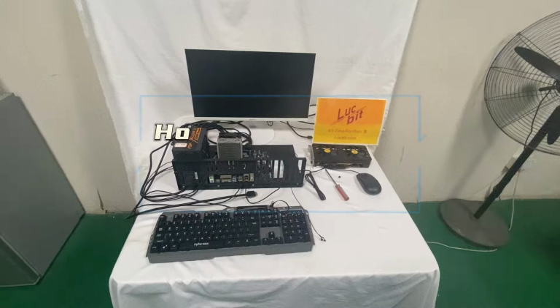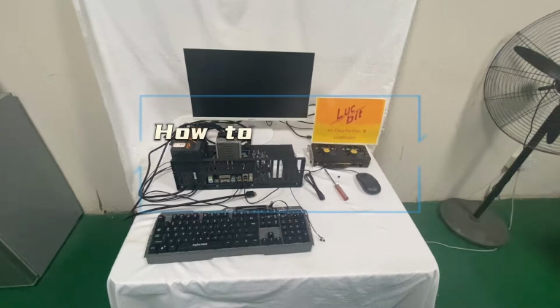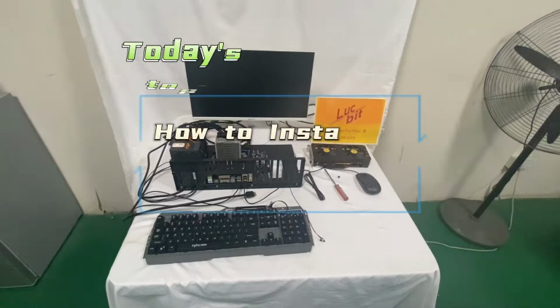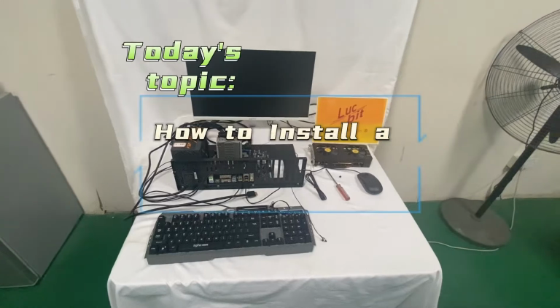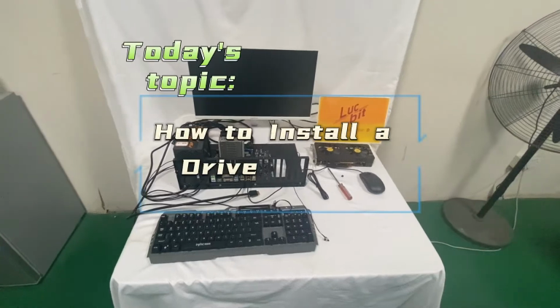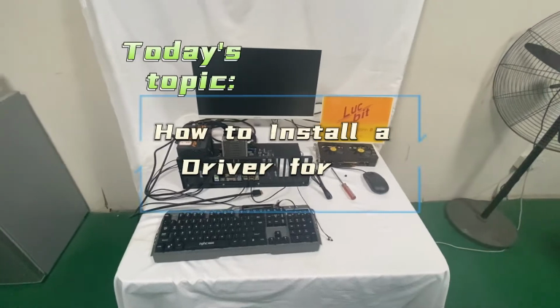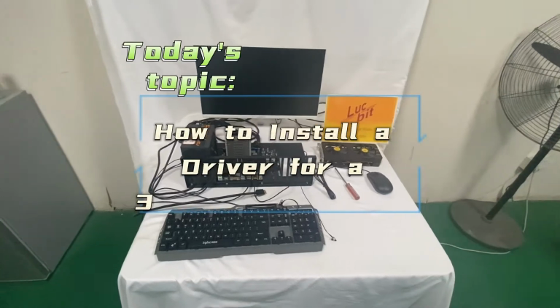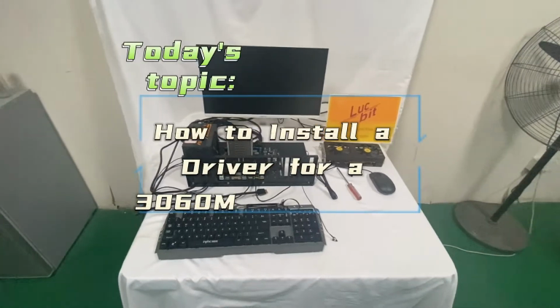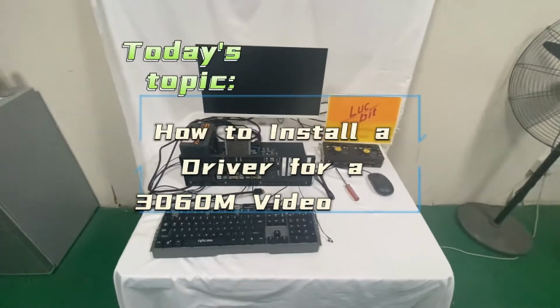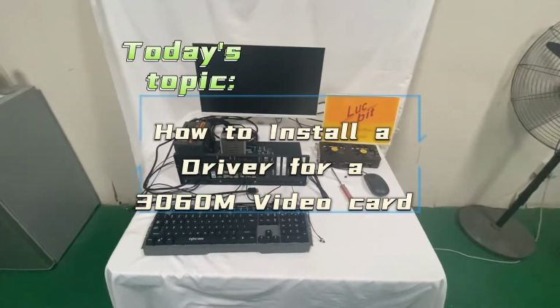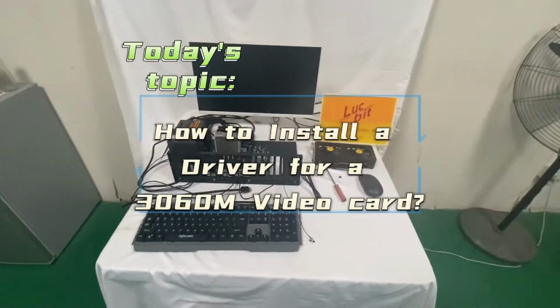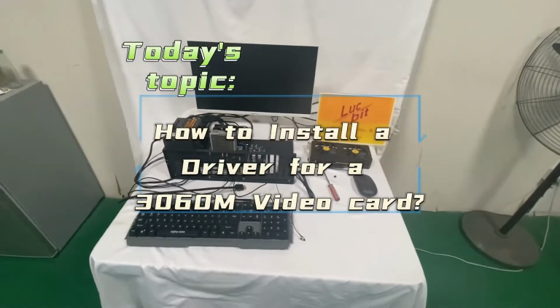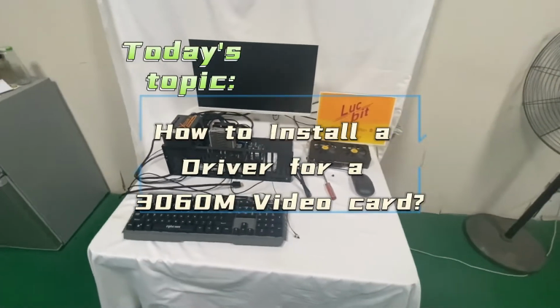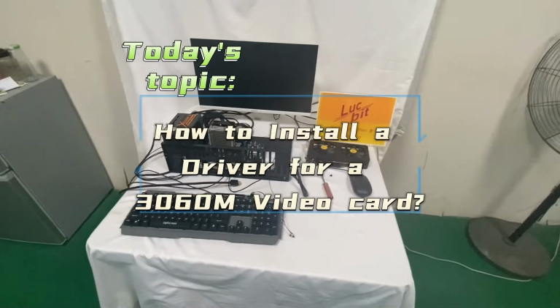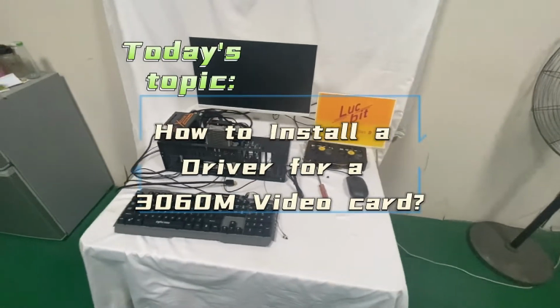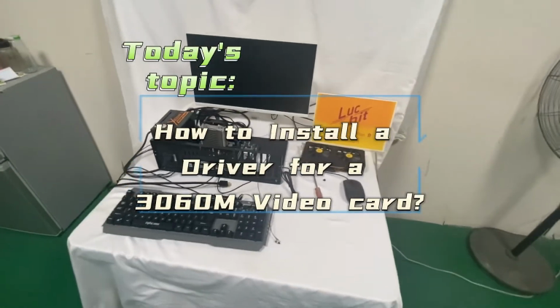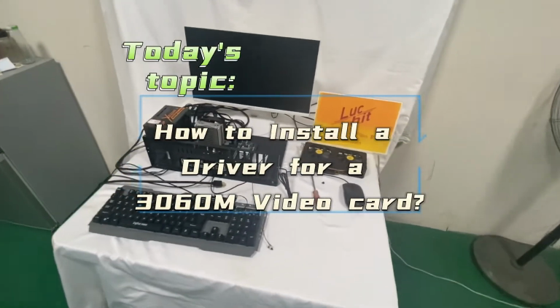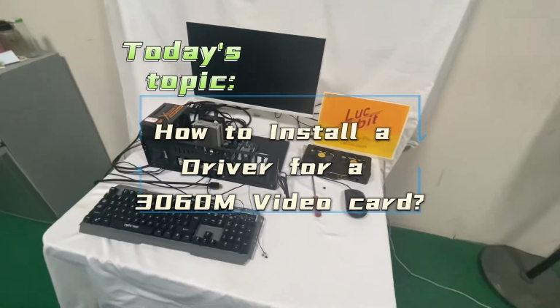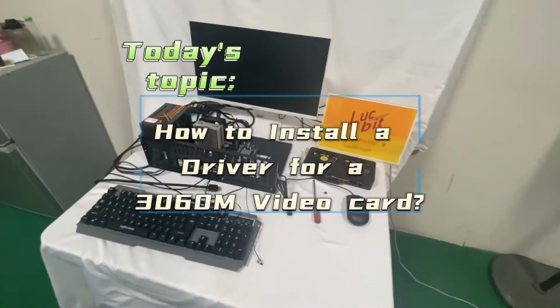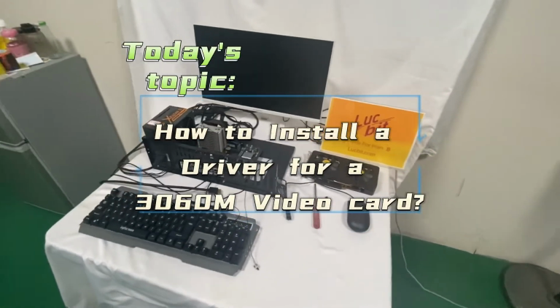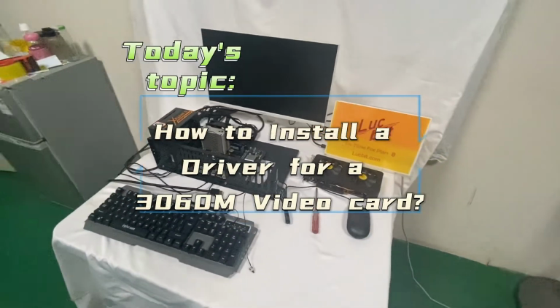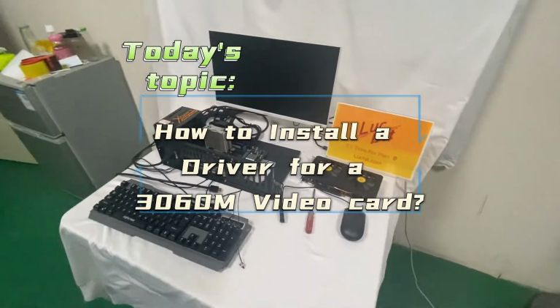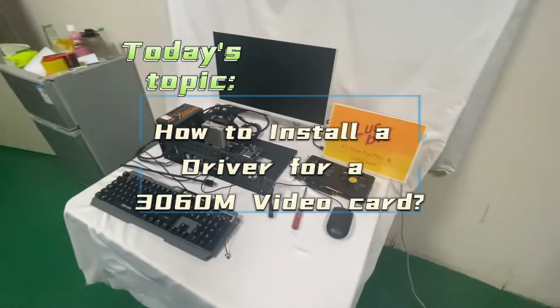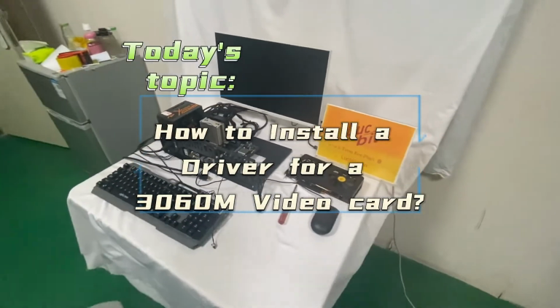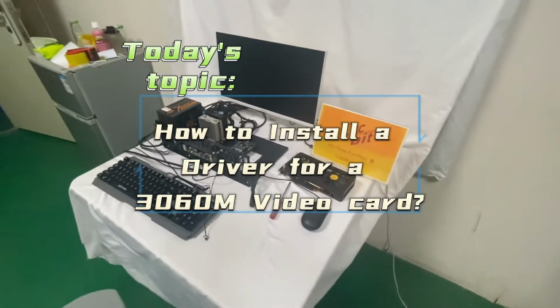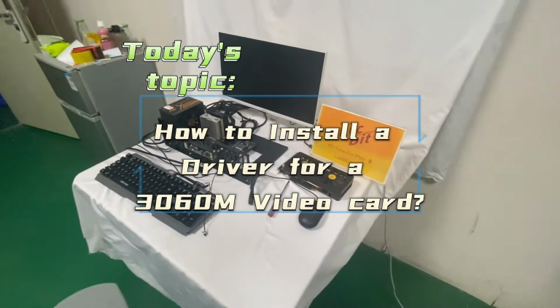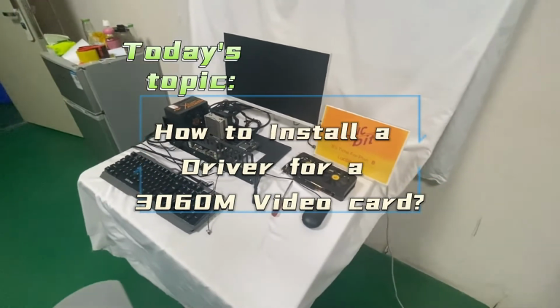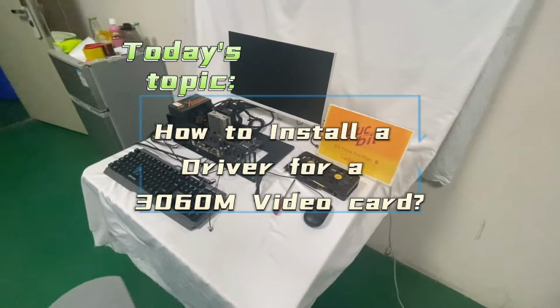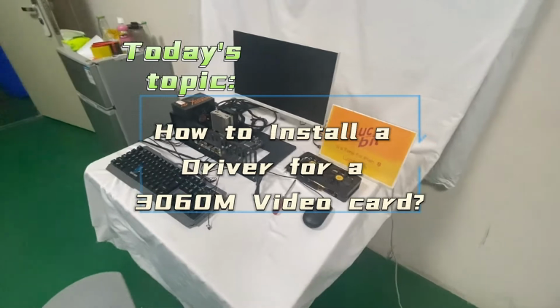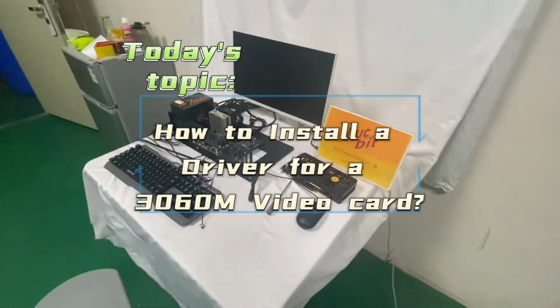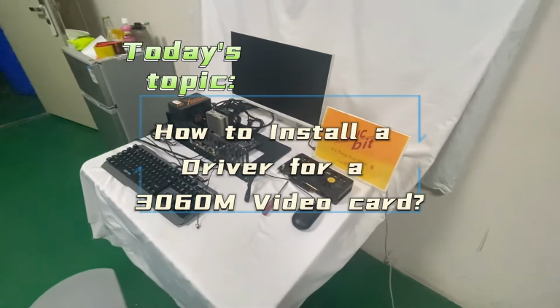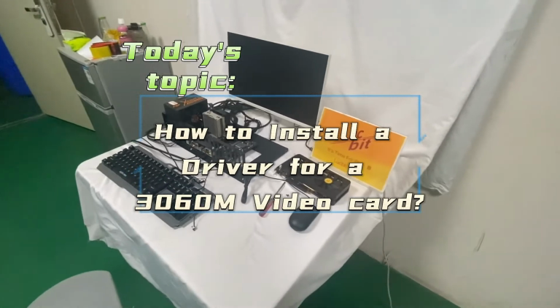In today's topic, how to install a driver for a 3060M video card.